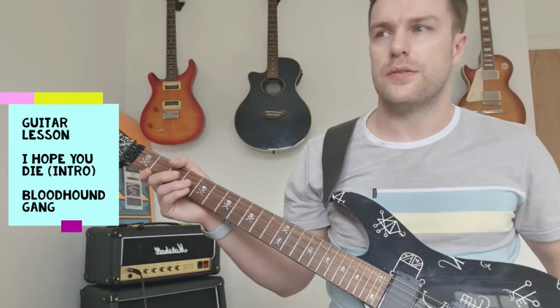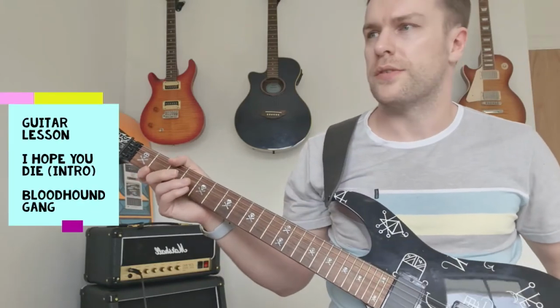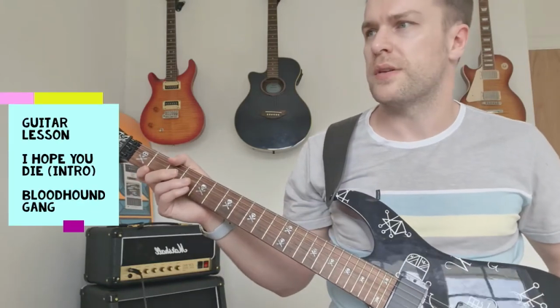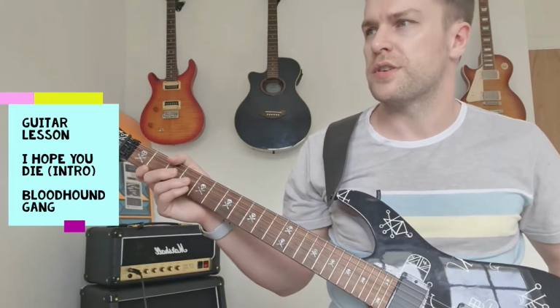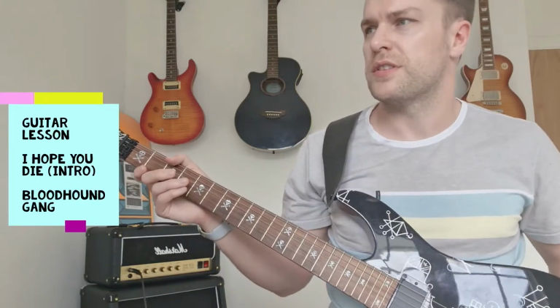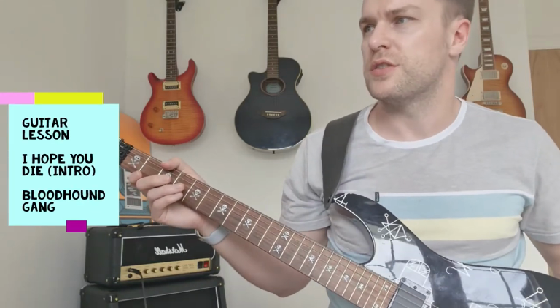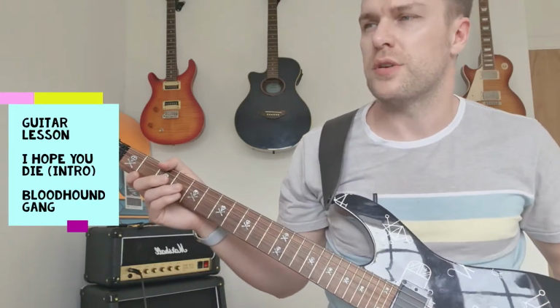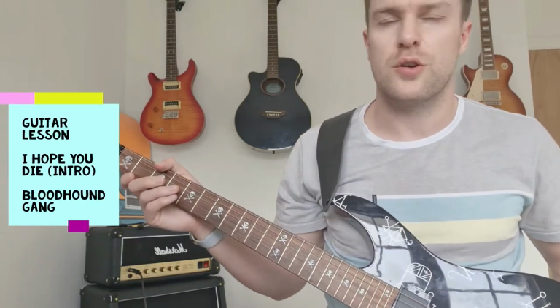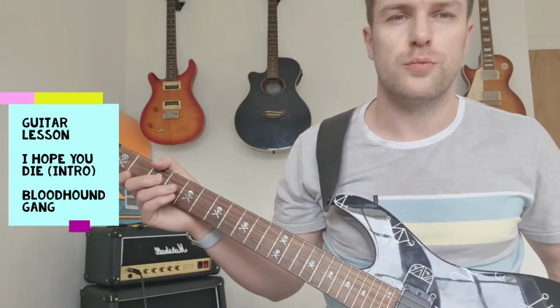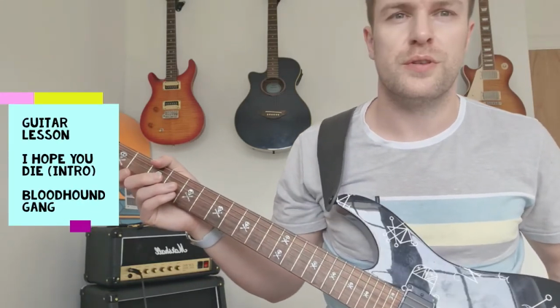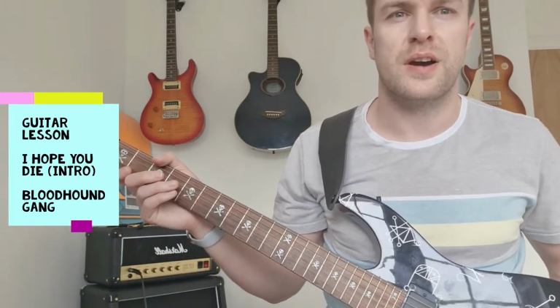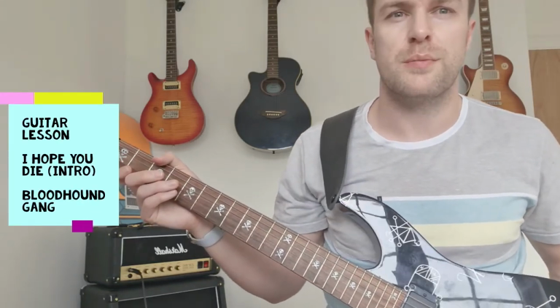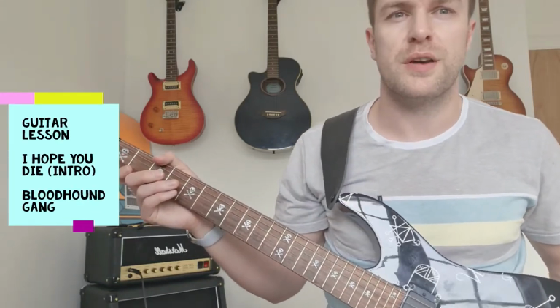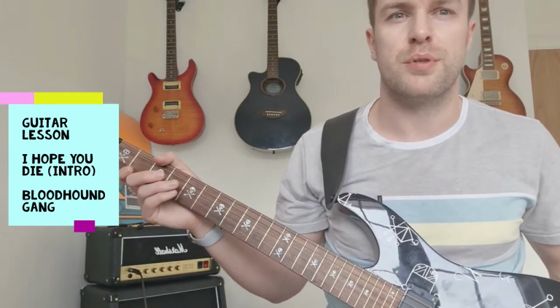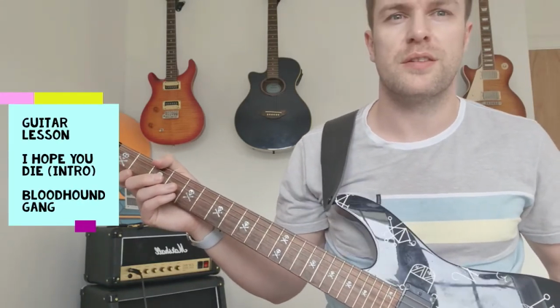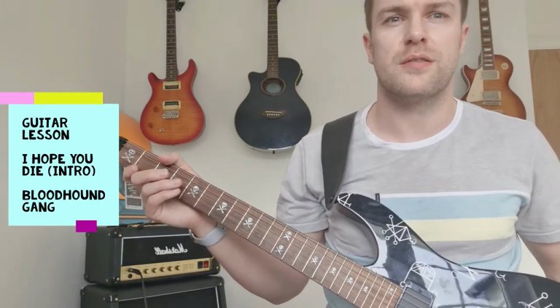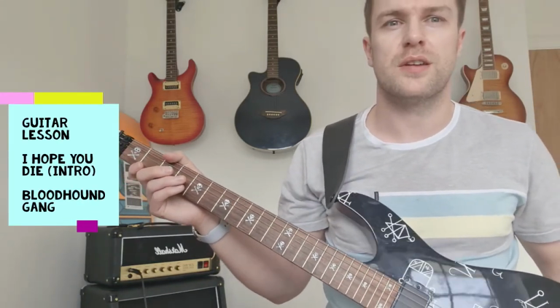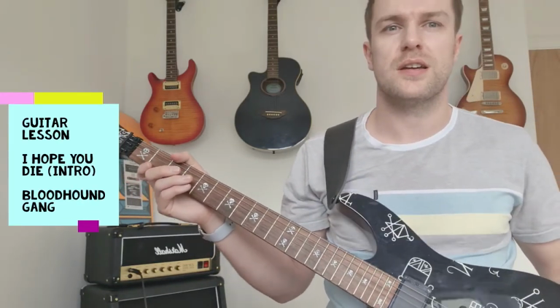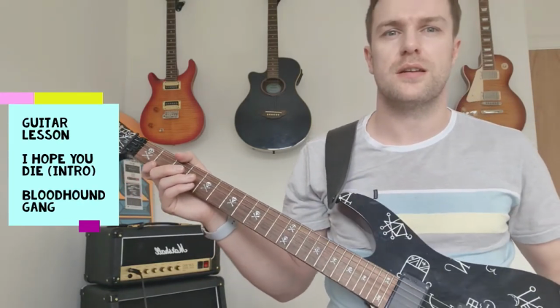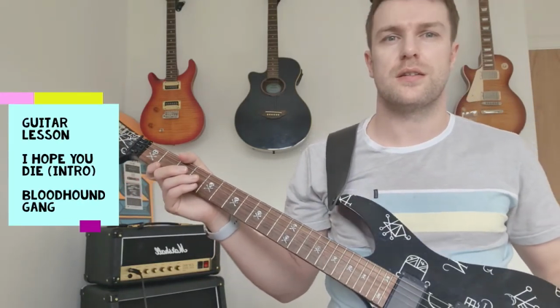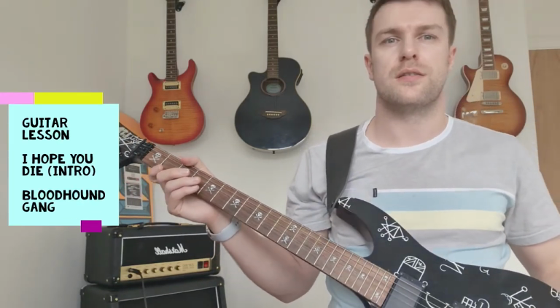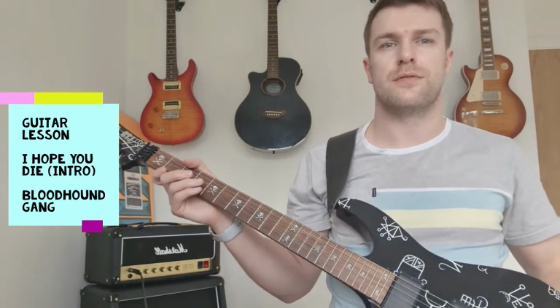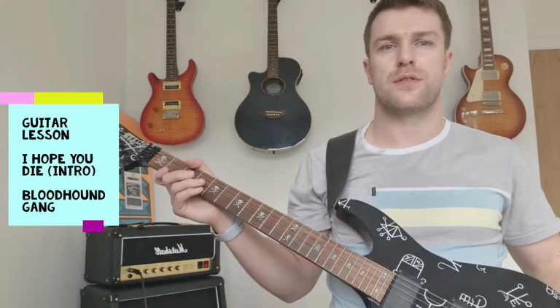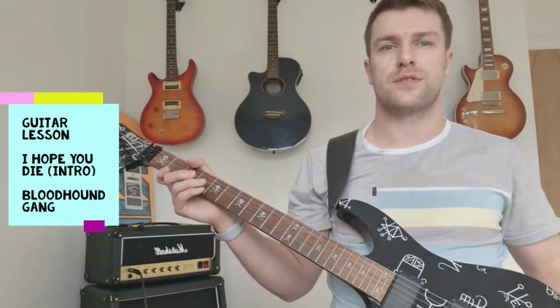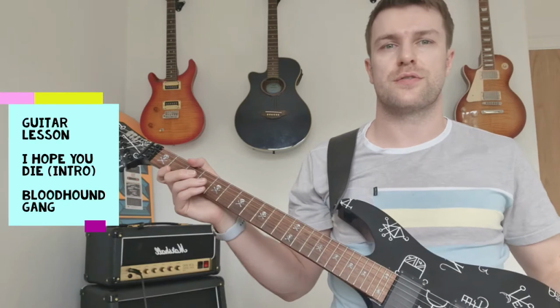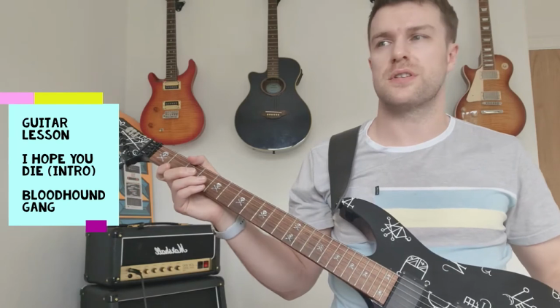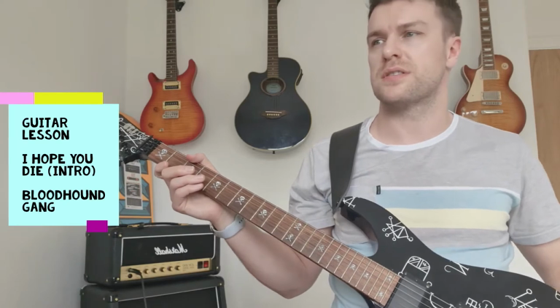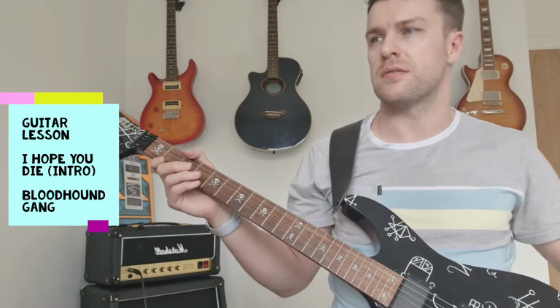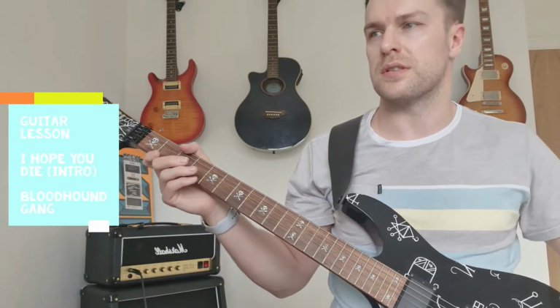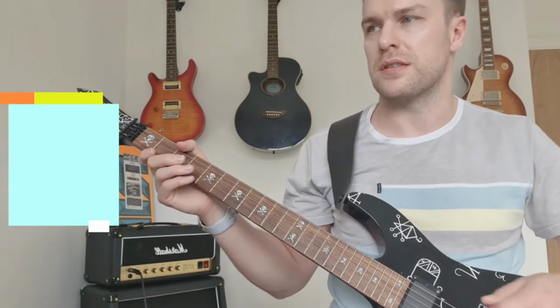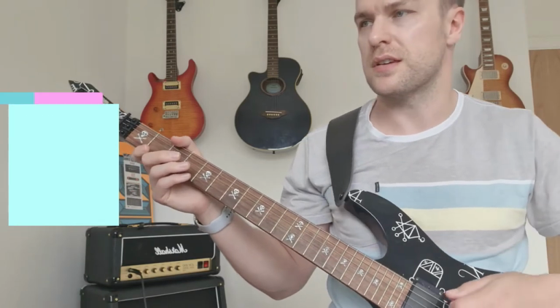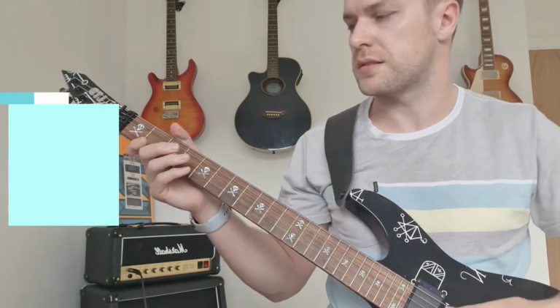Today I'm going to teach you 'I Hope You Die' by the Bloodhound Gang. The first riff sounds like this.